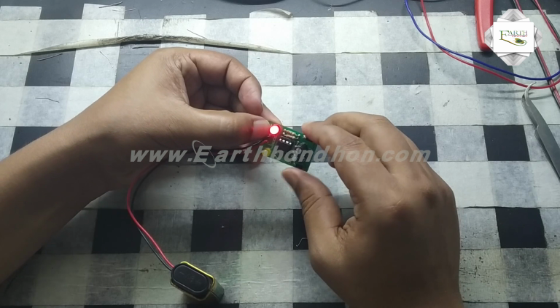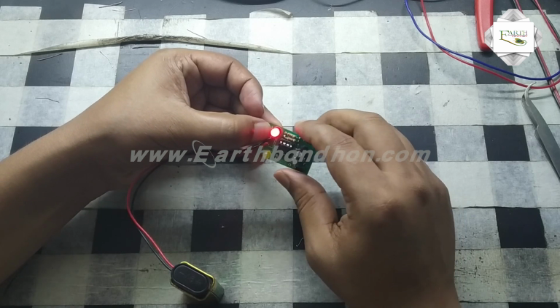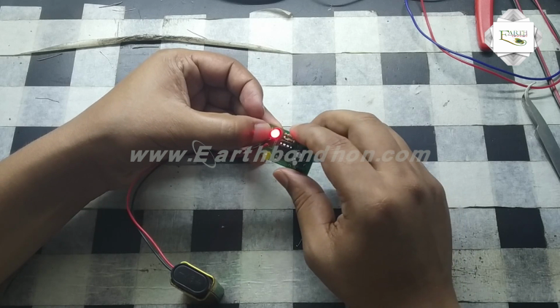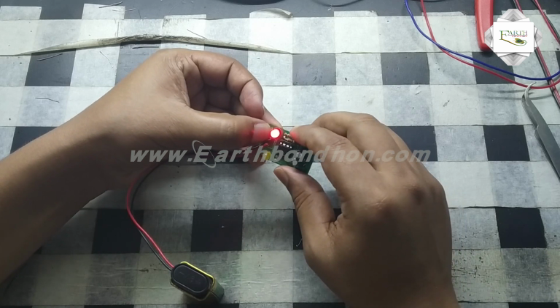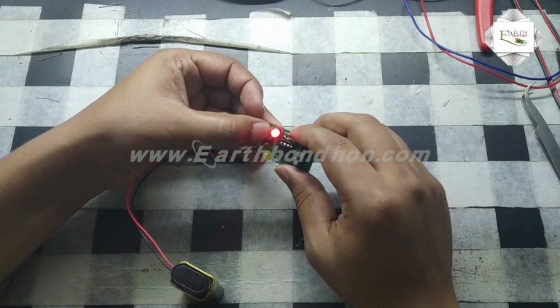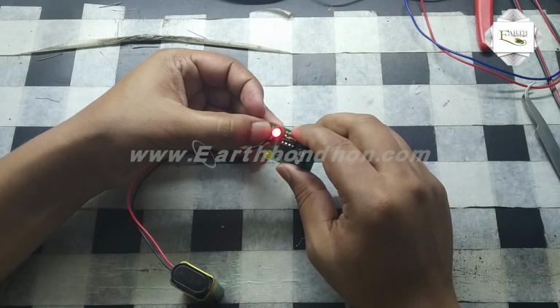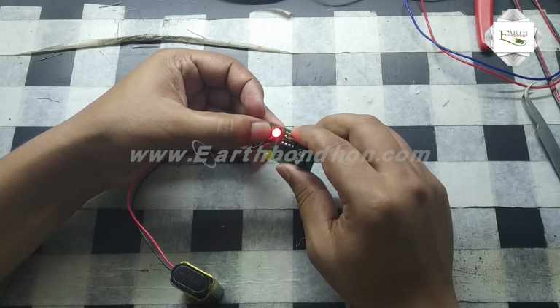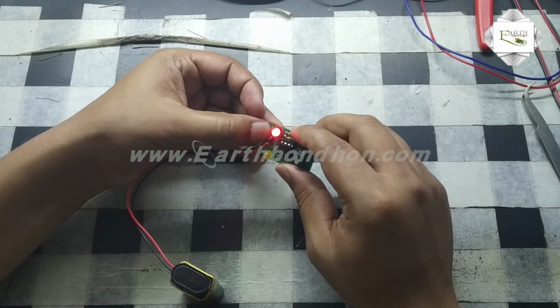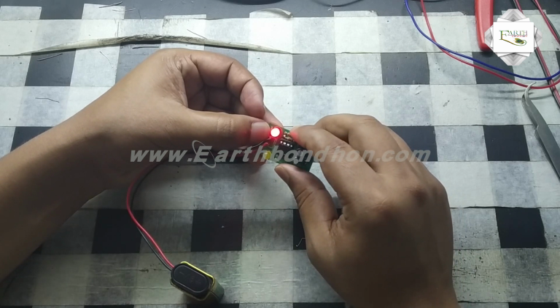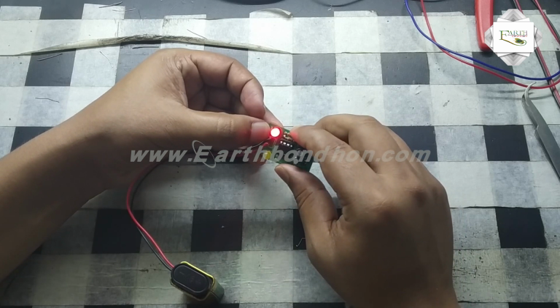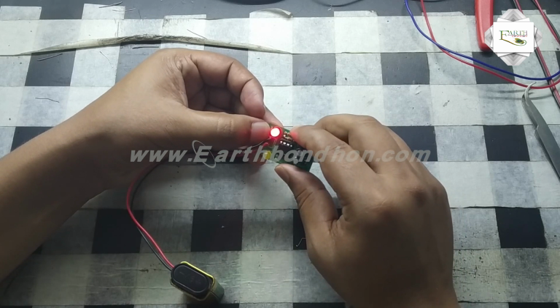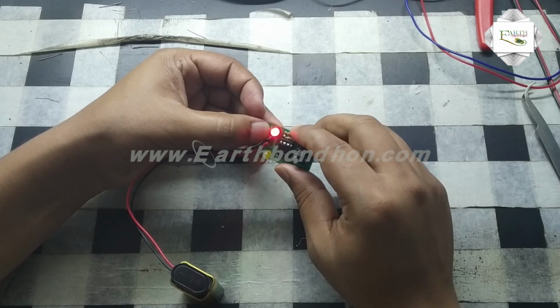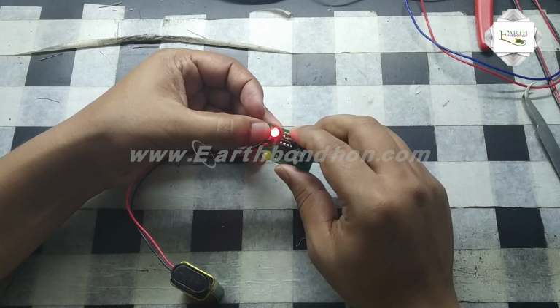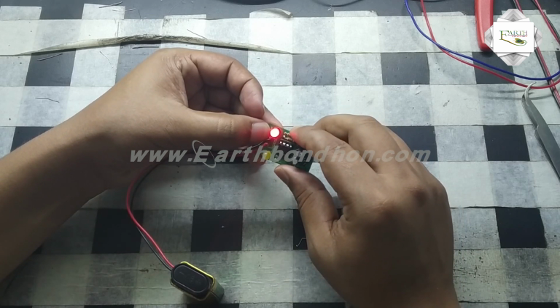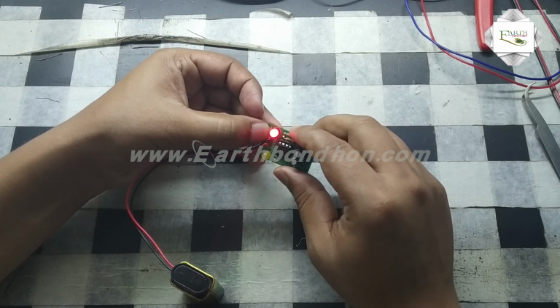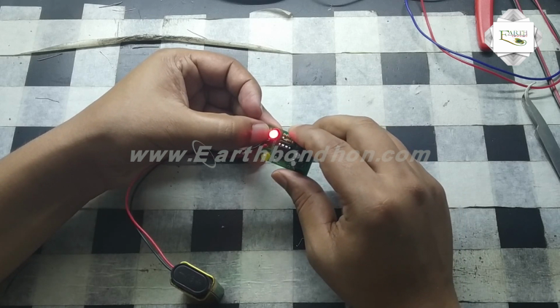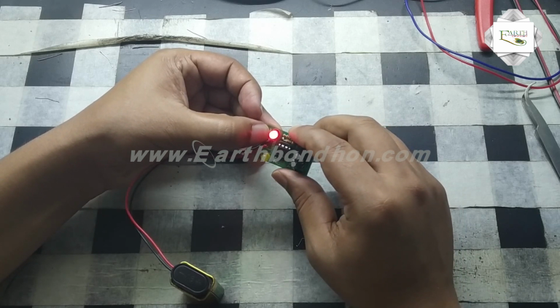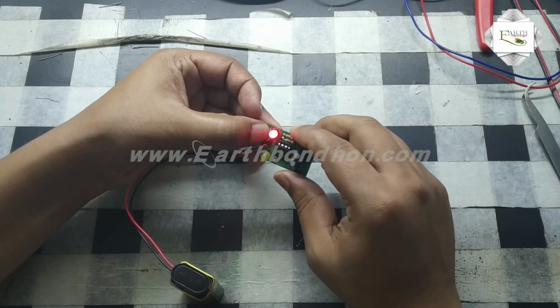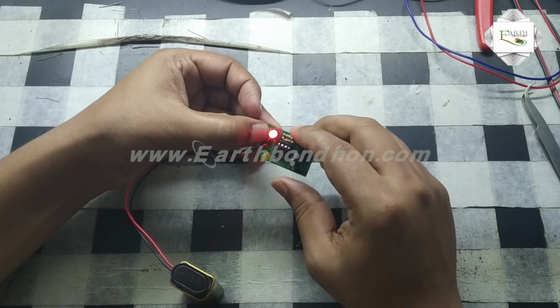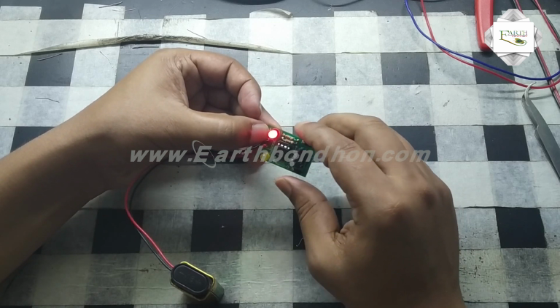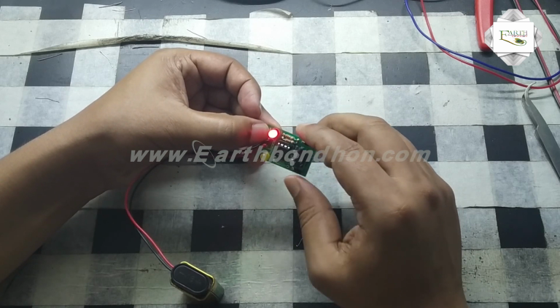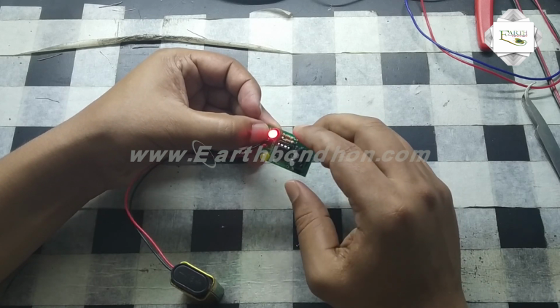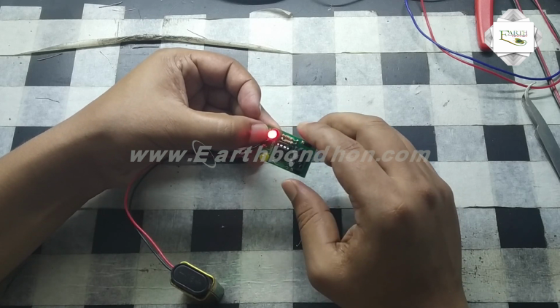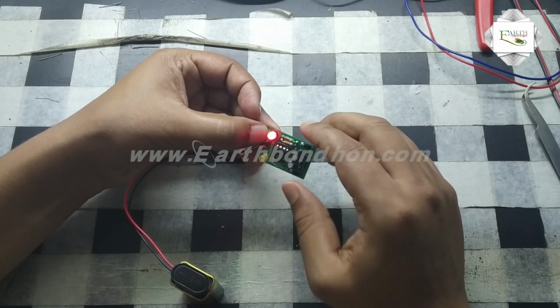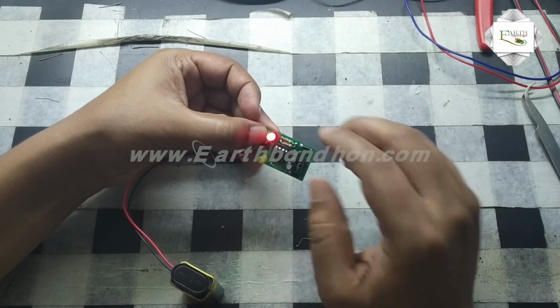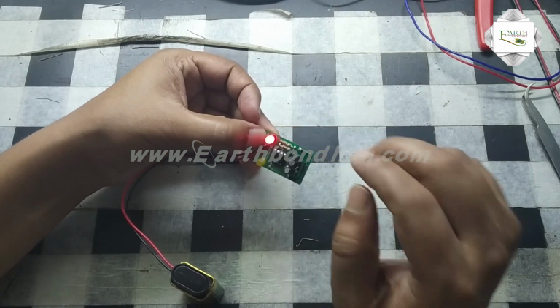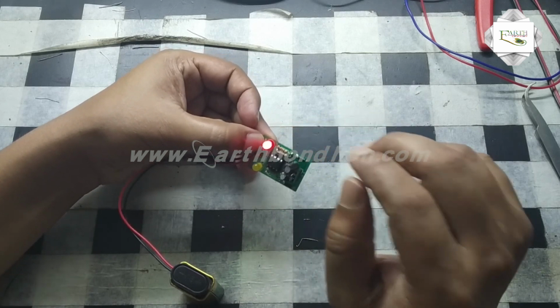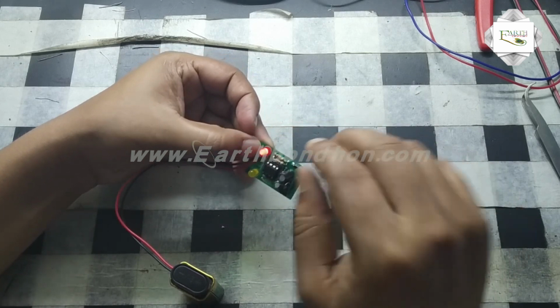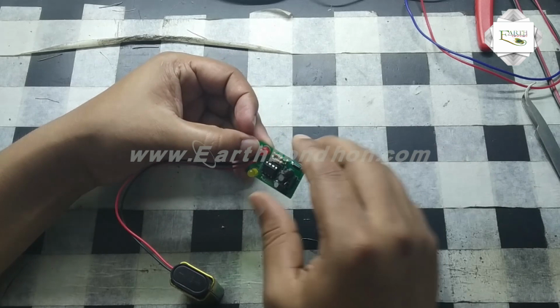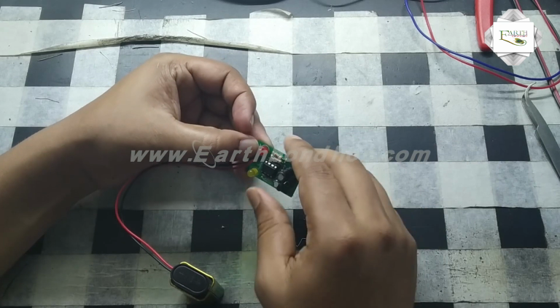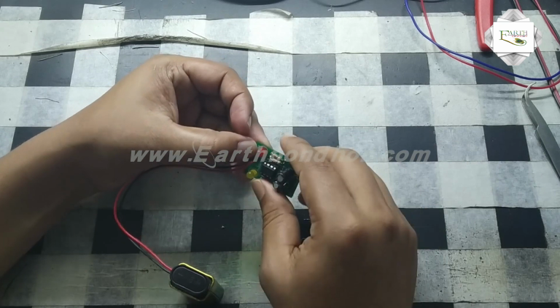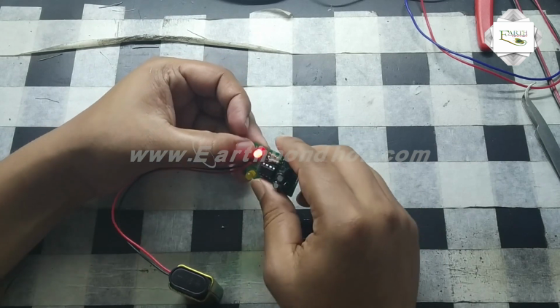This is the transistor tester. I just connected a transistor and it detects whether it is PNP or NPN. Thank you.